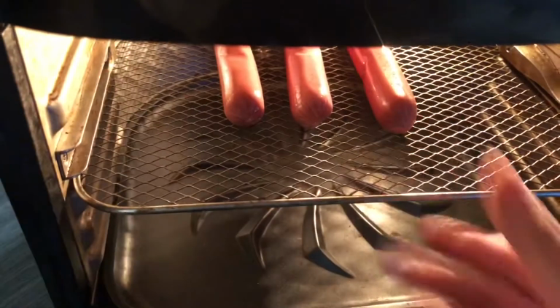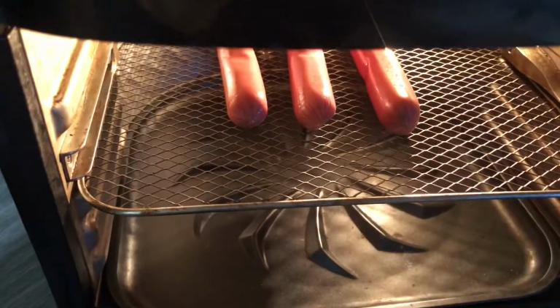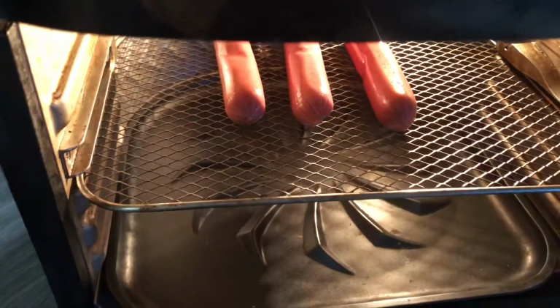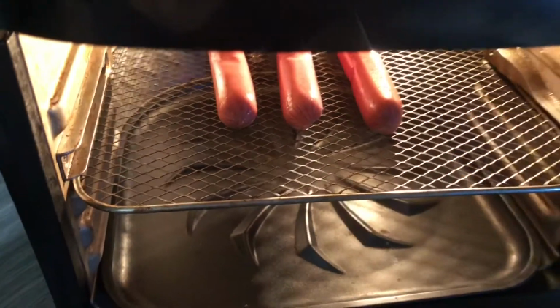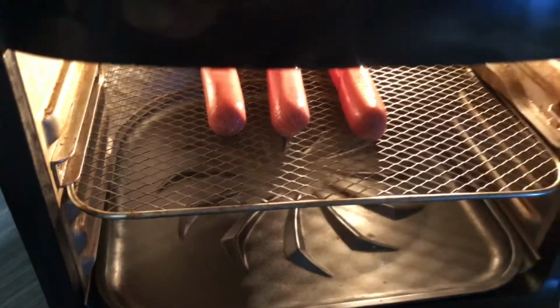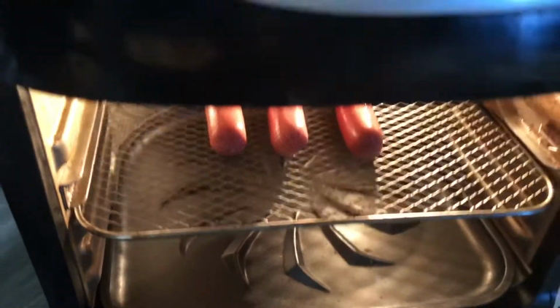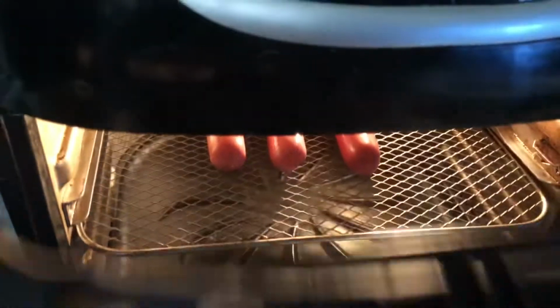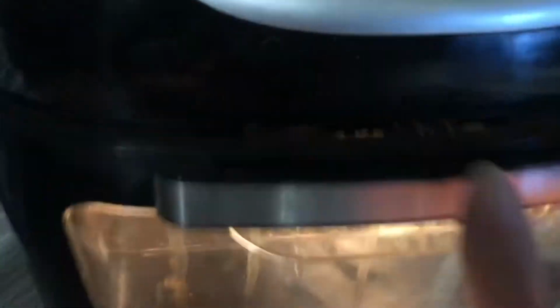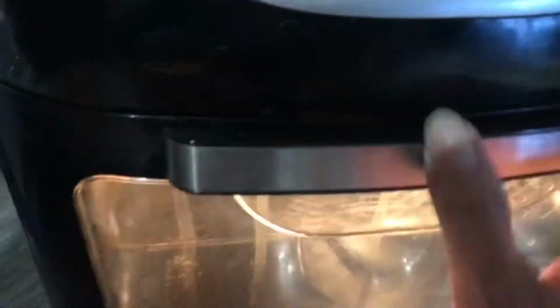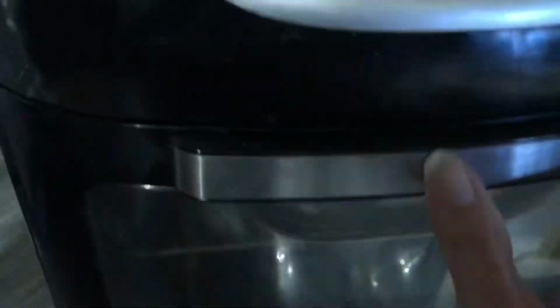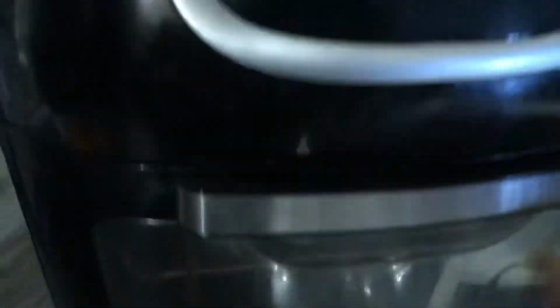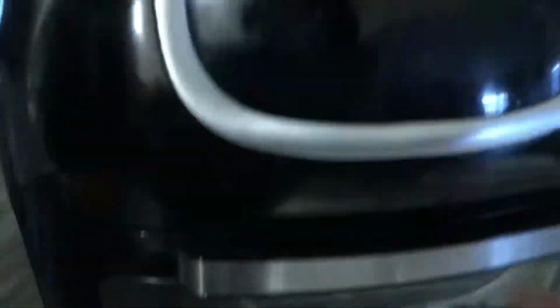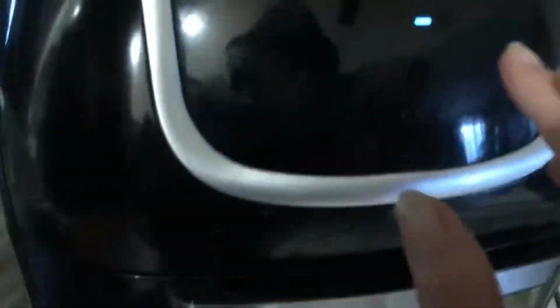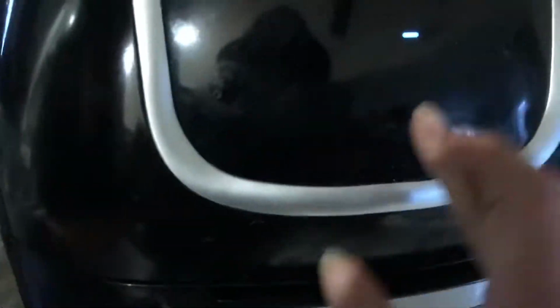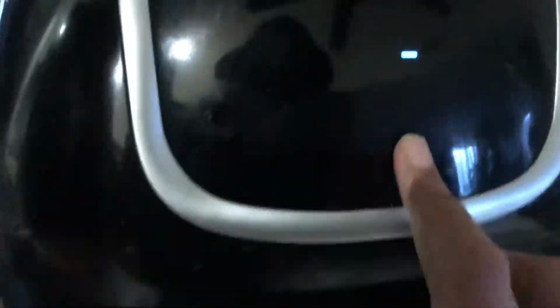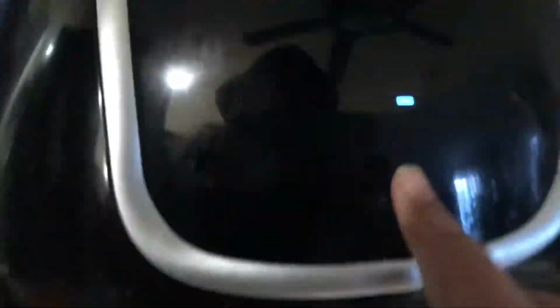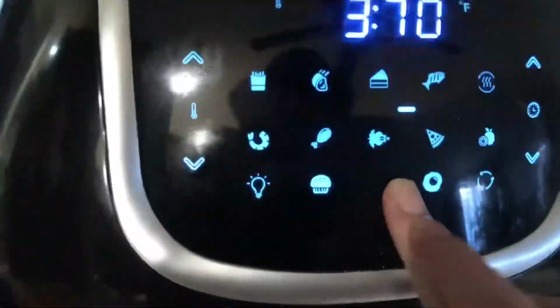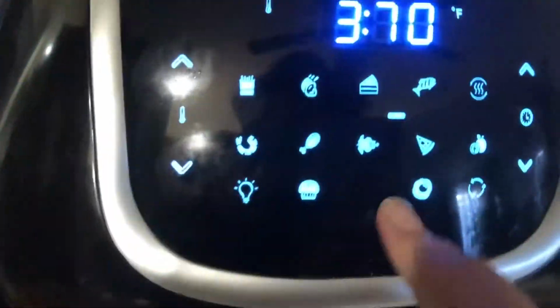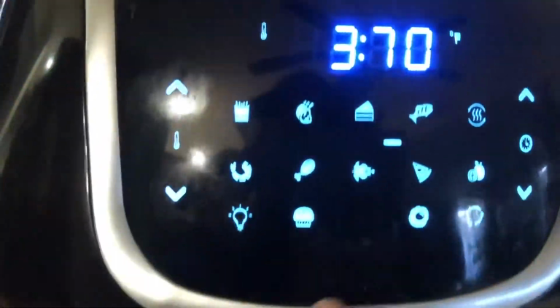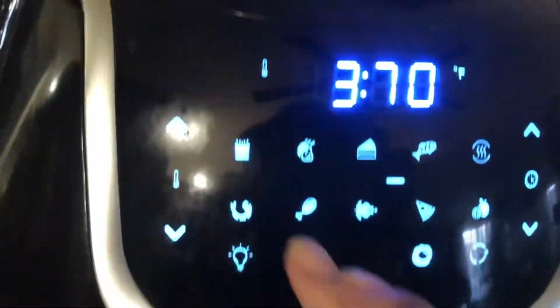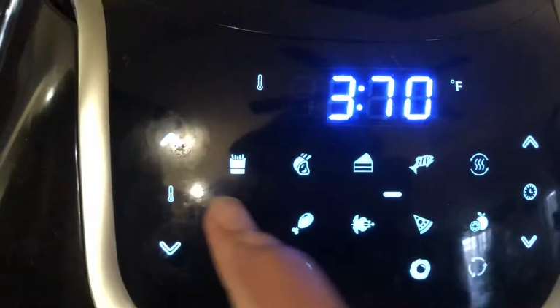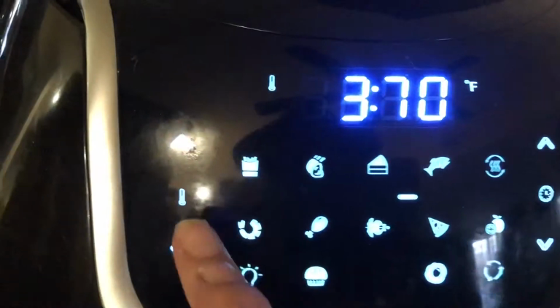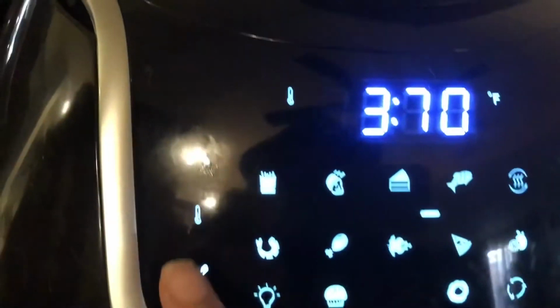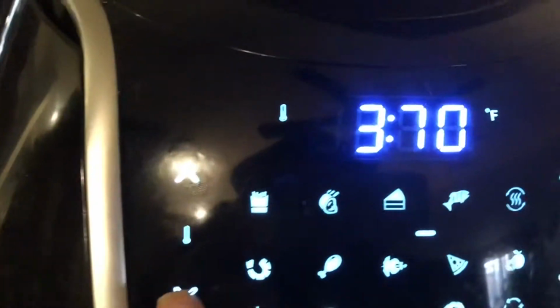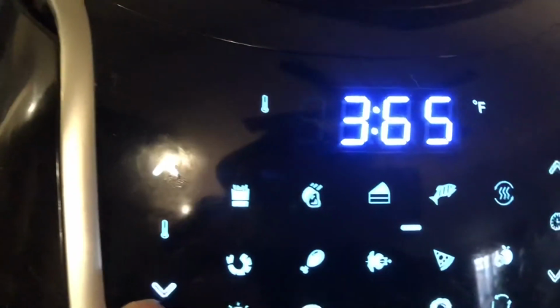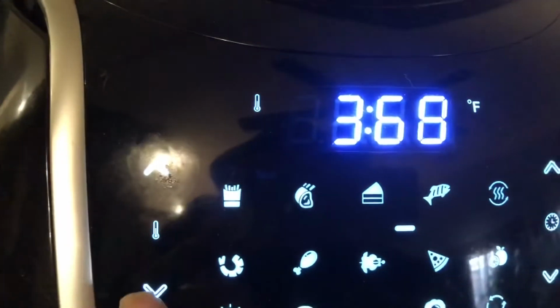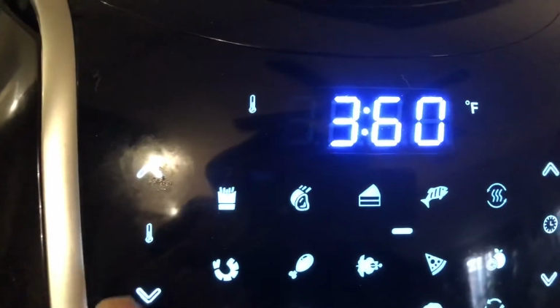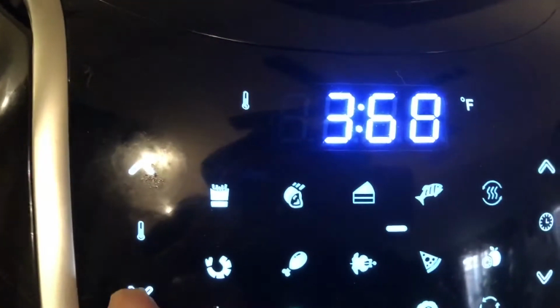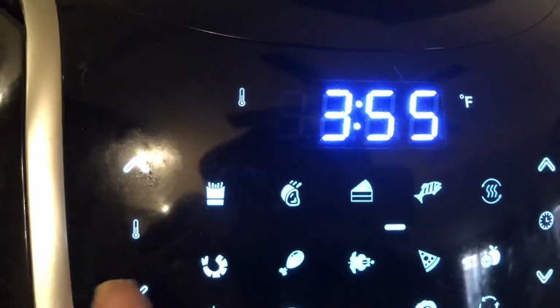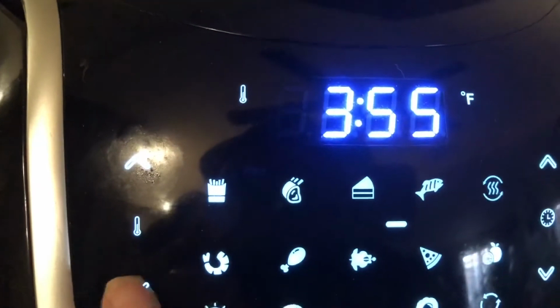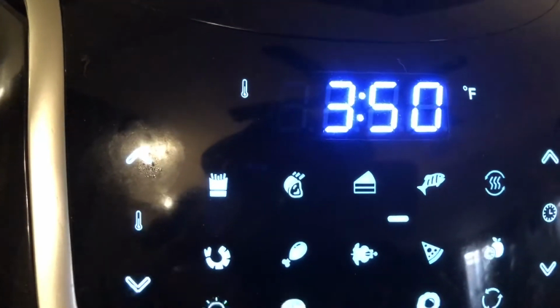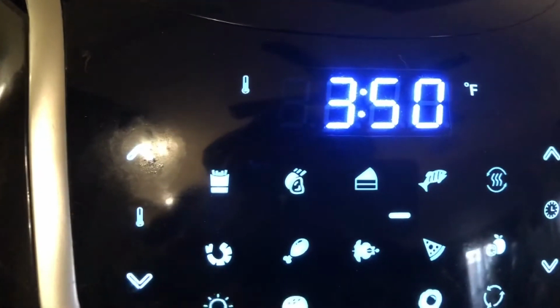Start off by putting our hot dogs in the air fryer. We're going to put those in at 350 degrees for about five minutes.